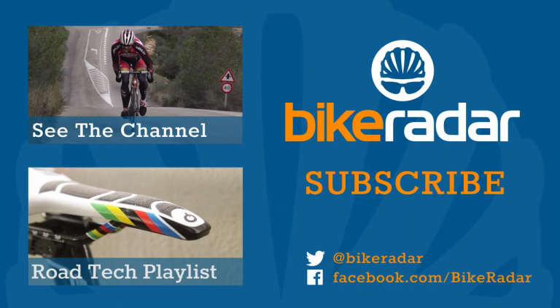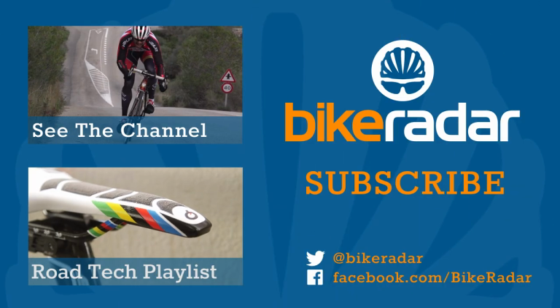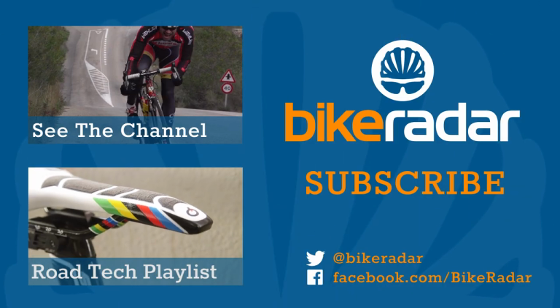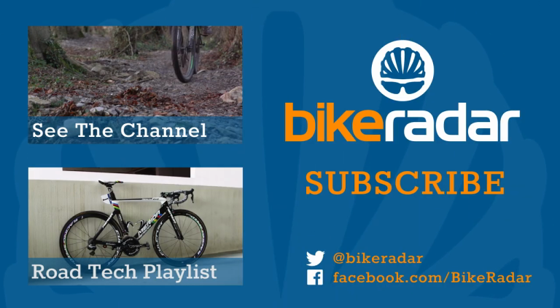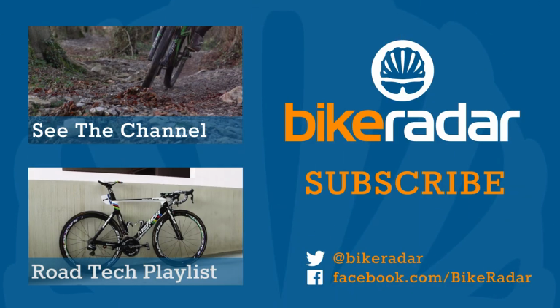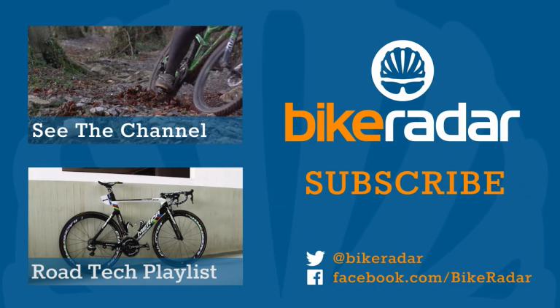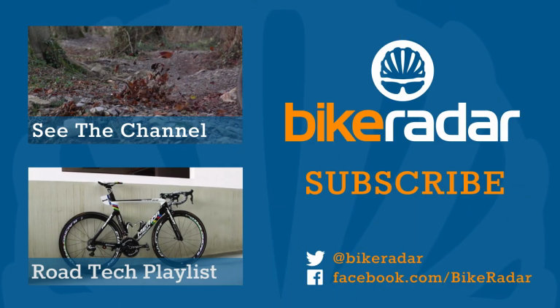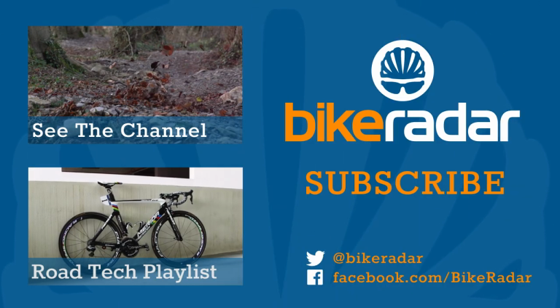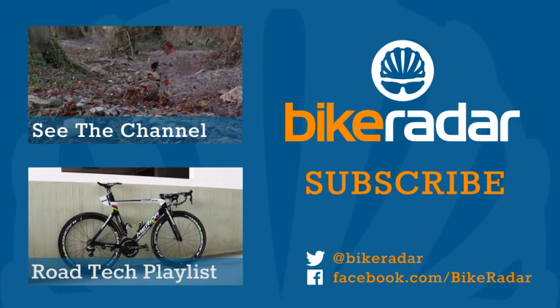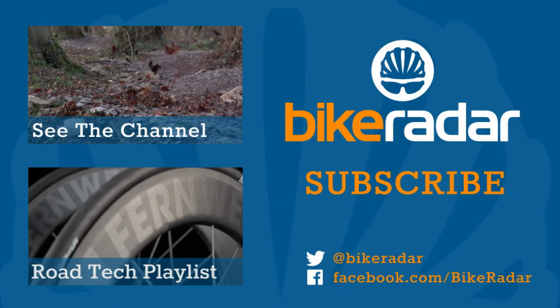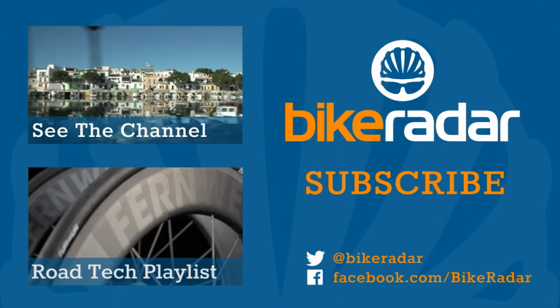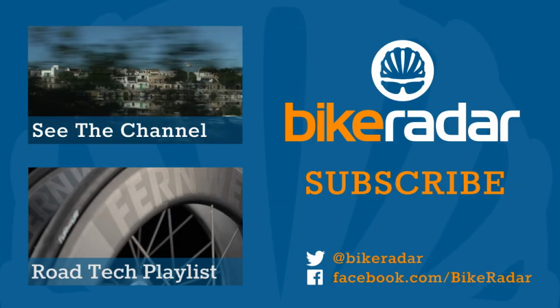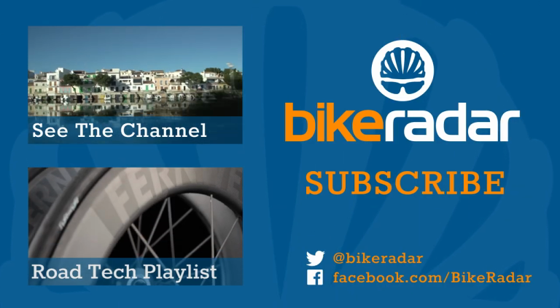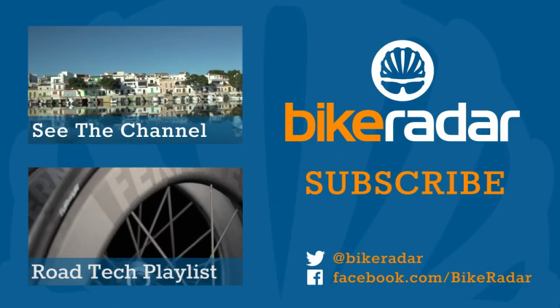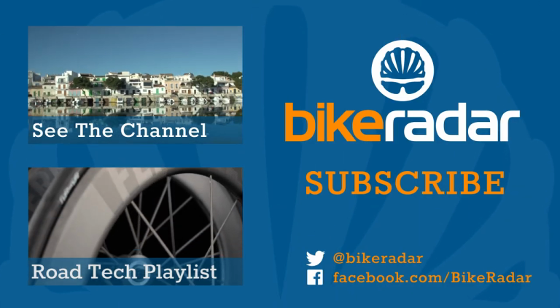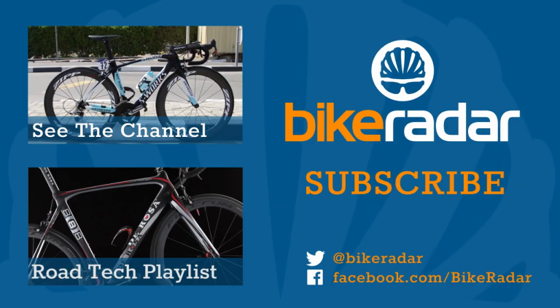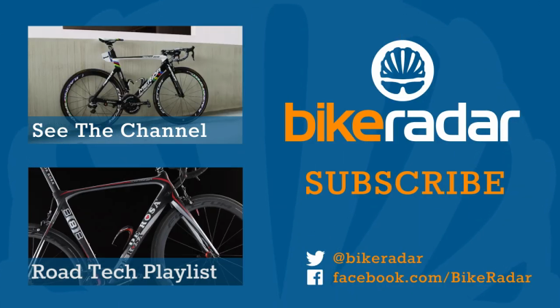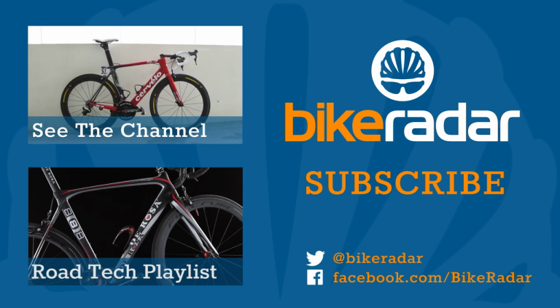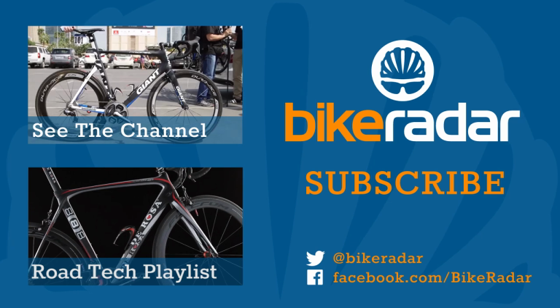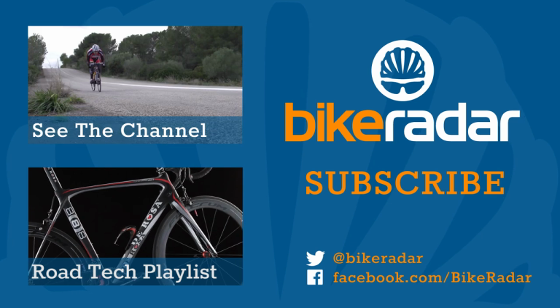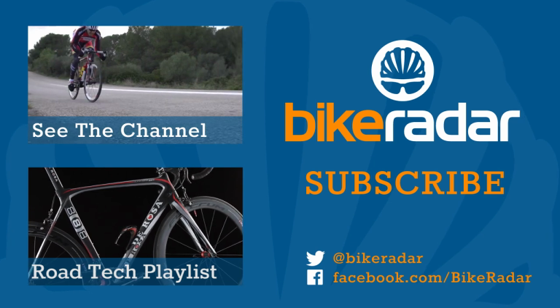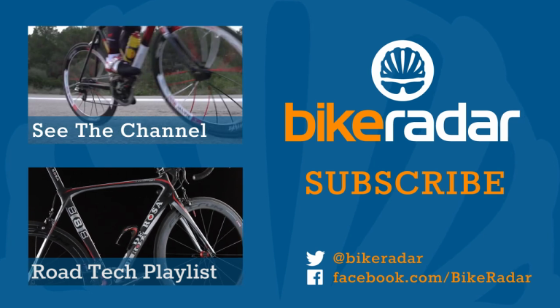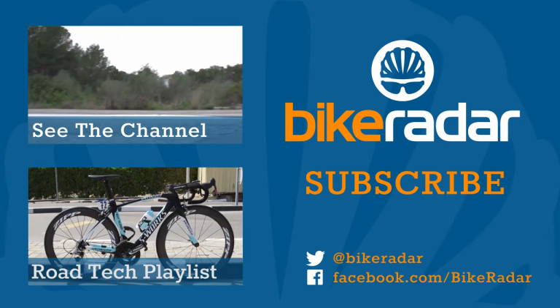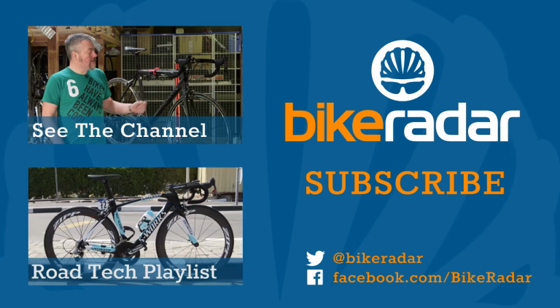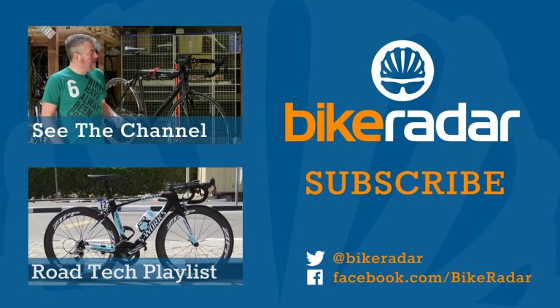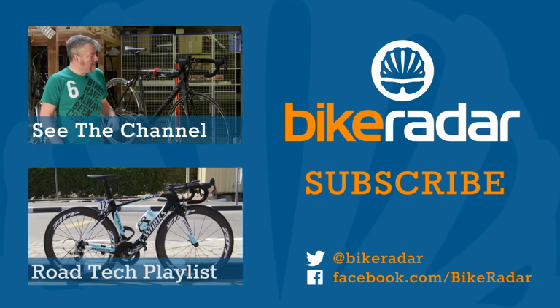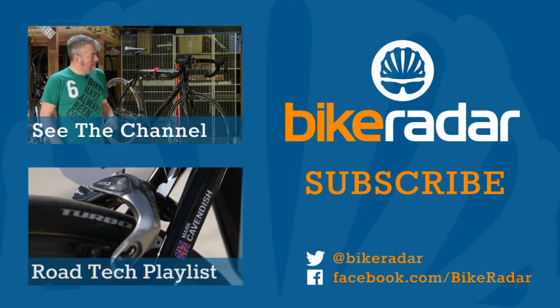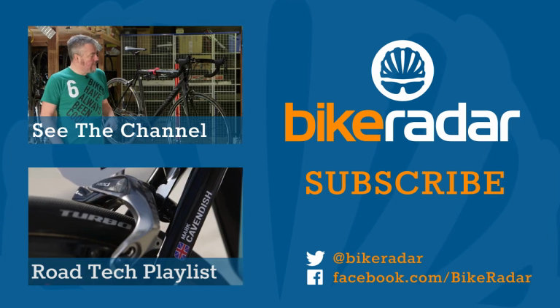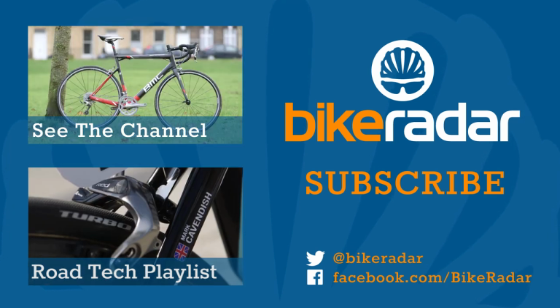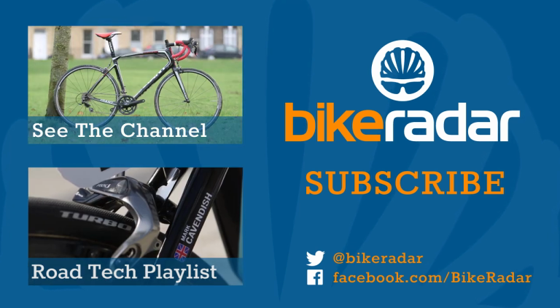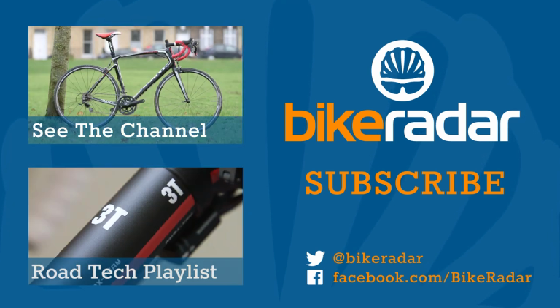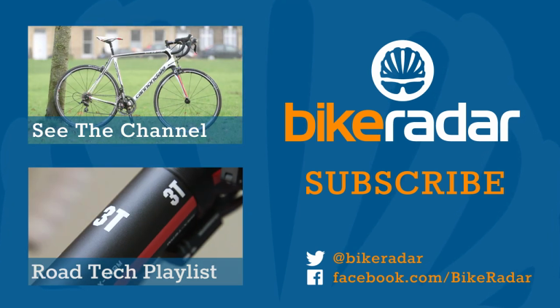There's more of the same coming soon. We're adding new videos all the time, so don't forget to click subscribe and let us know what you'd like to see more of in the comments below.